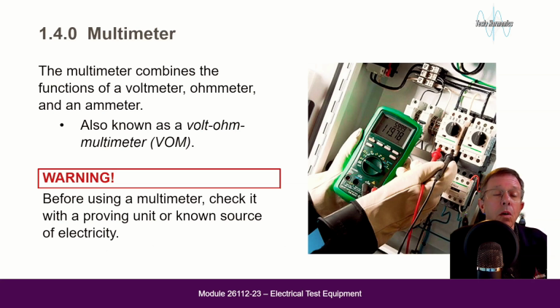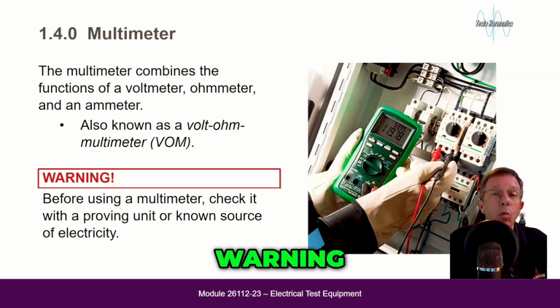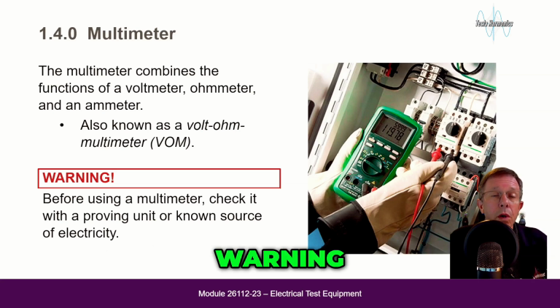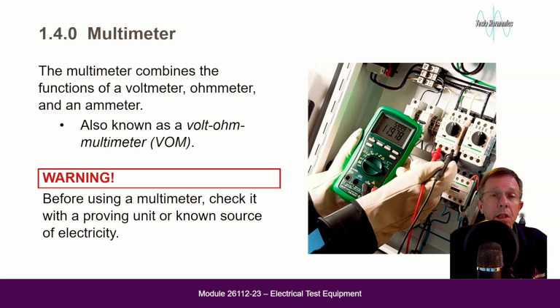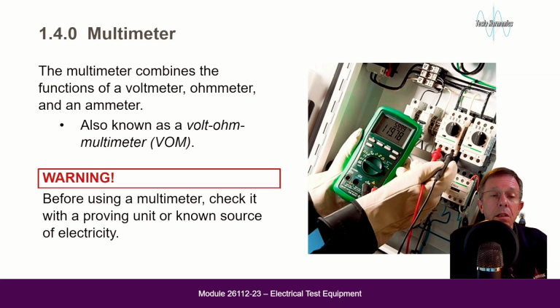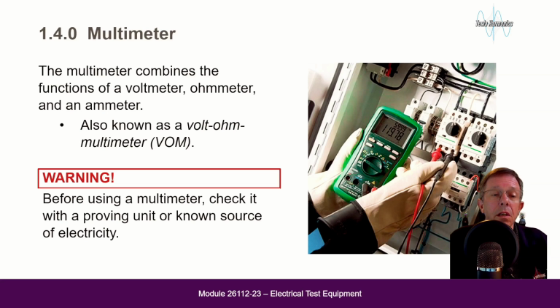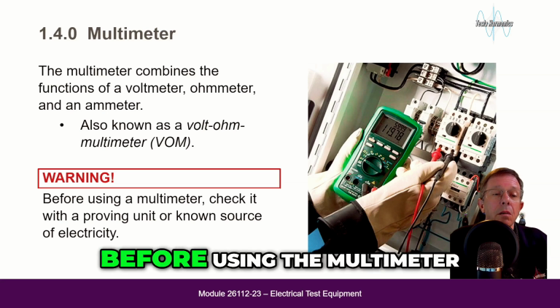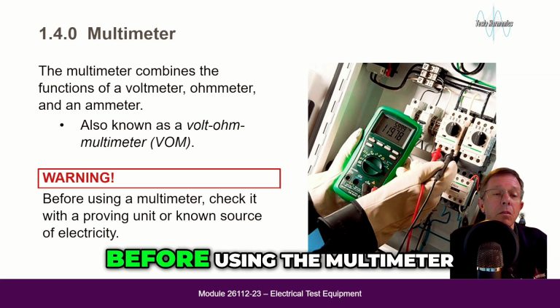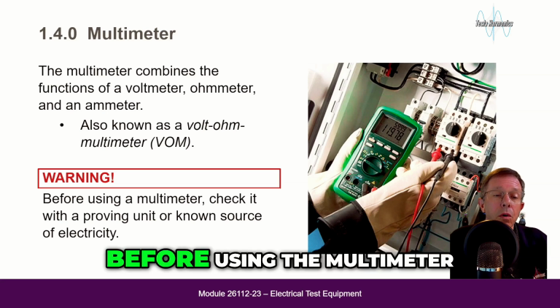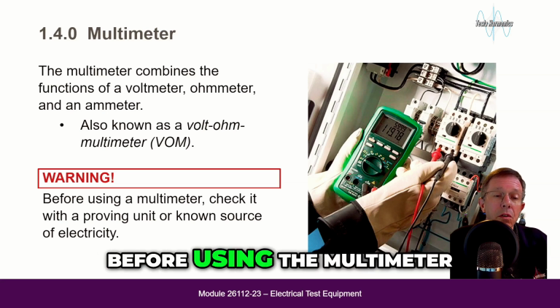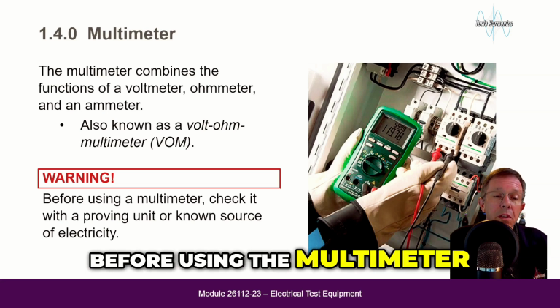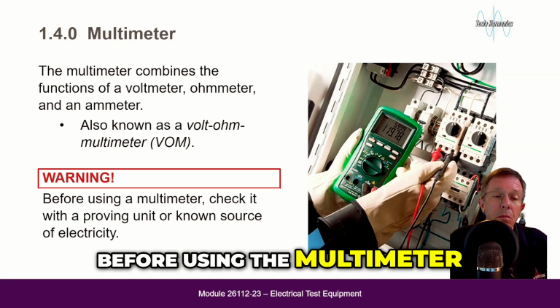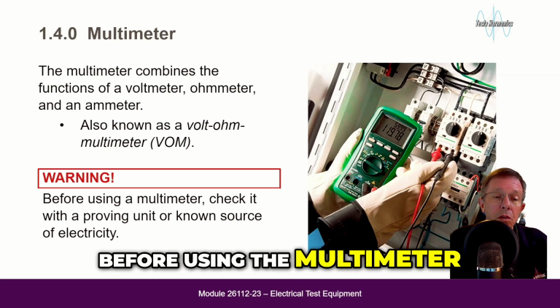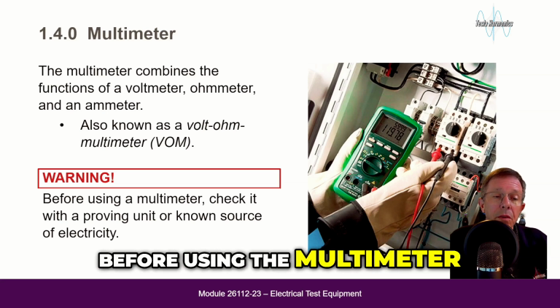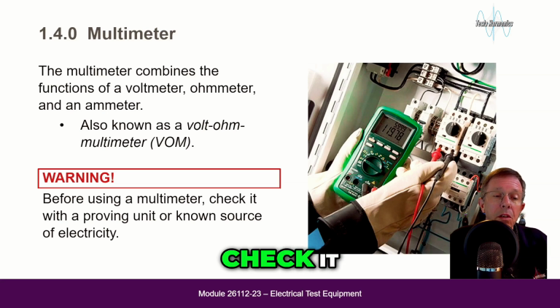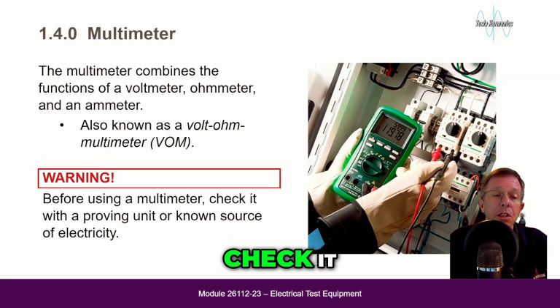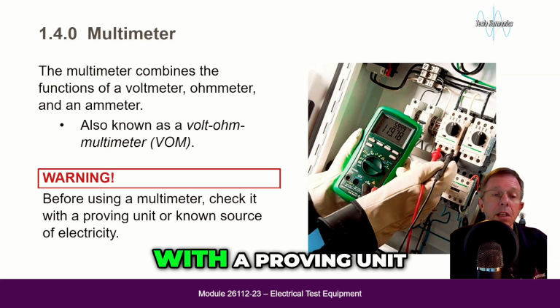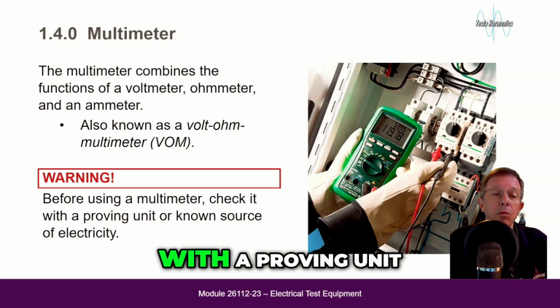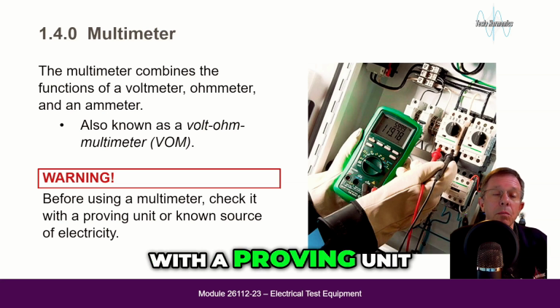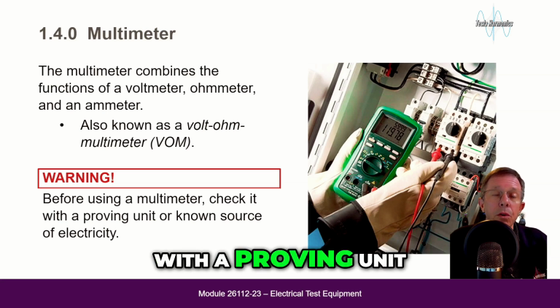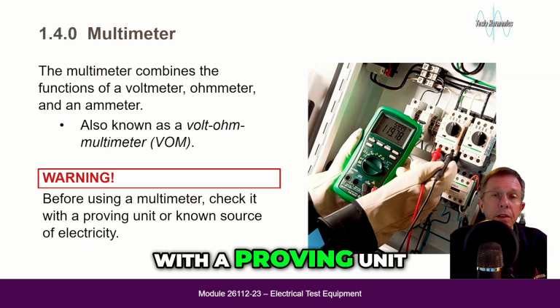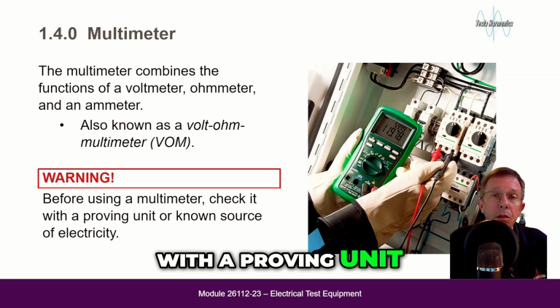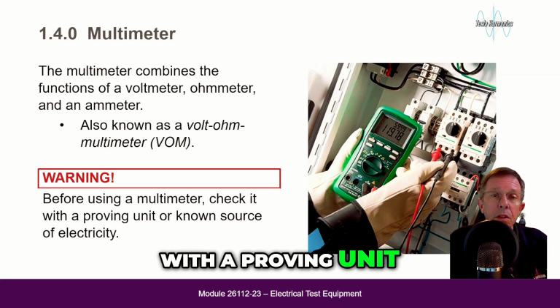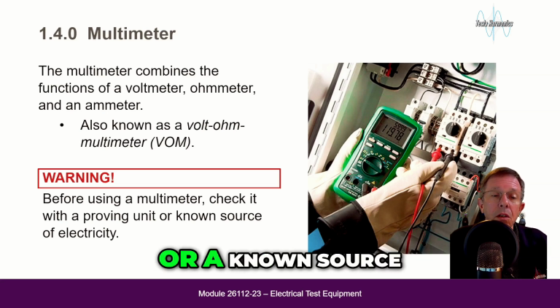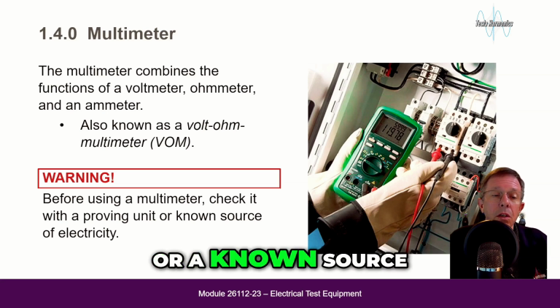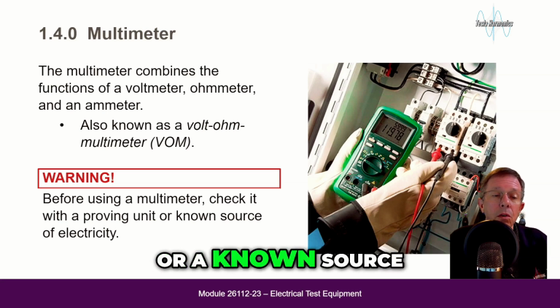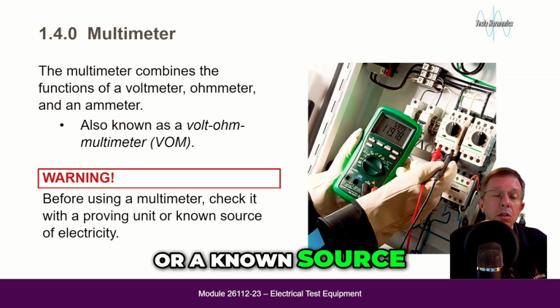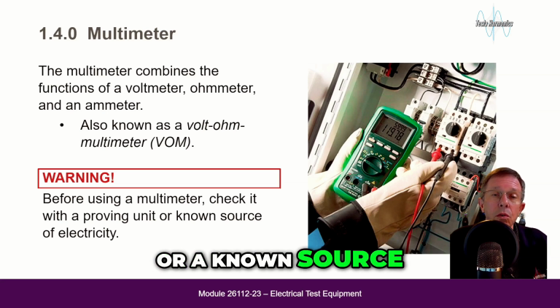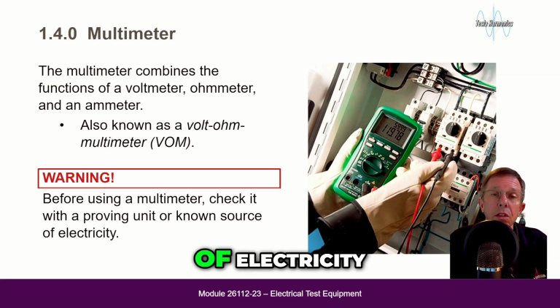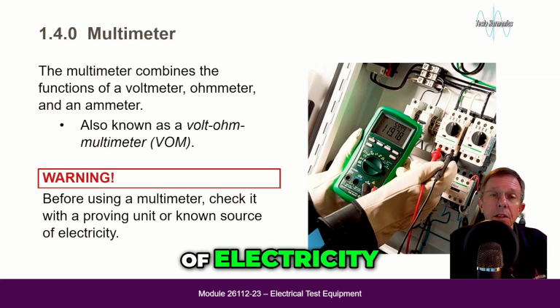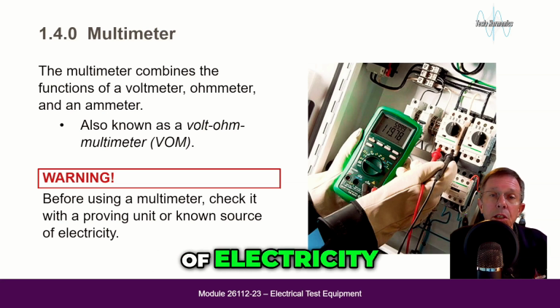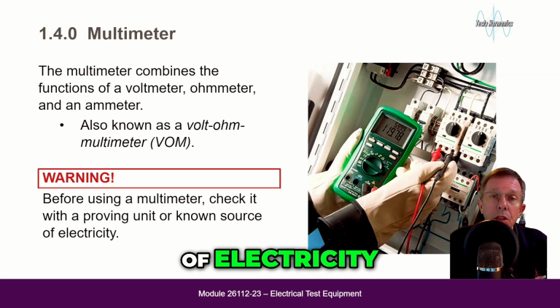Warning: before using the multimeter, check it with a proving unit or a known source of electricity.